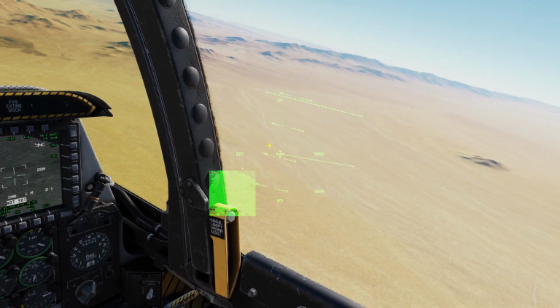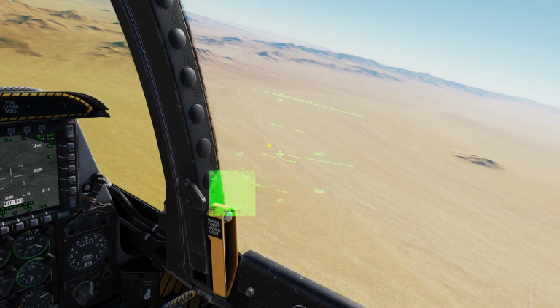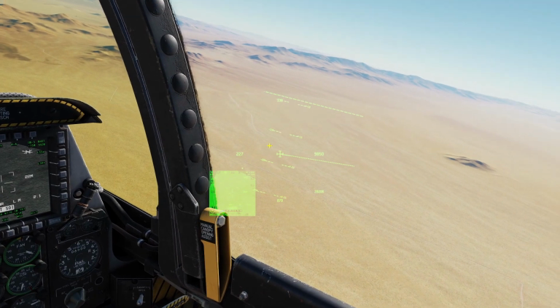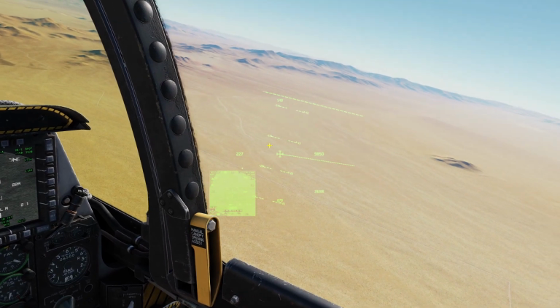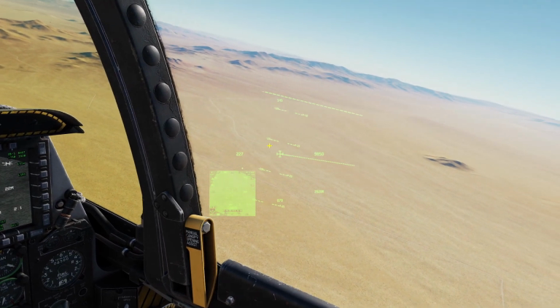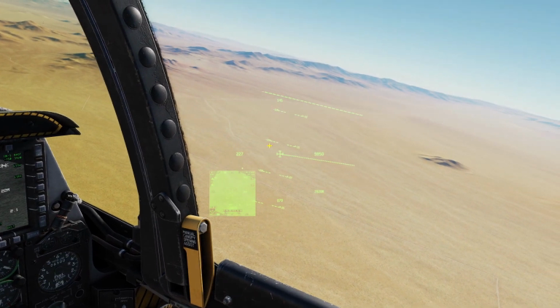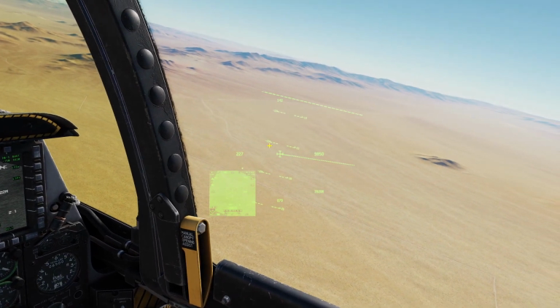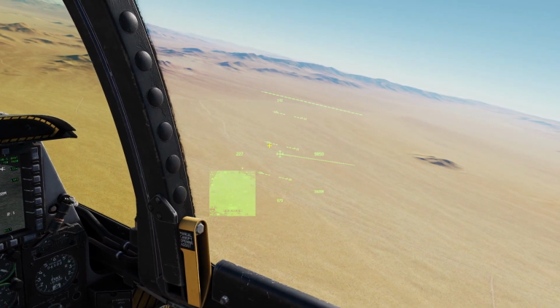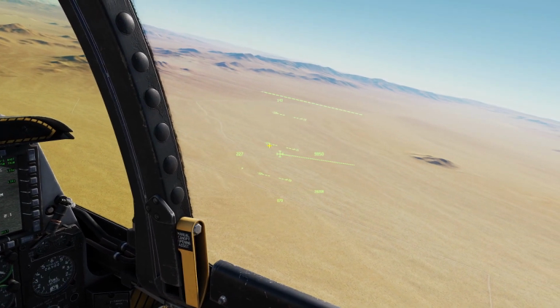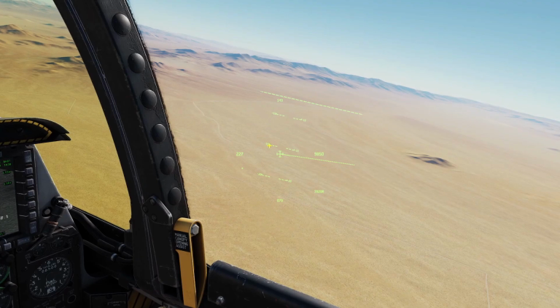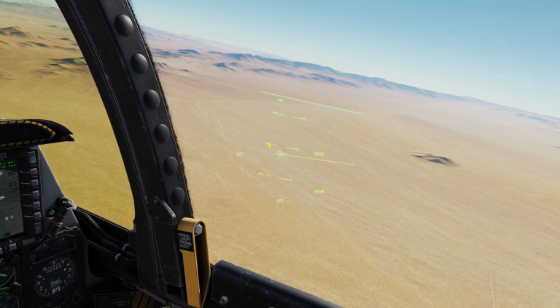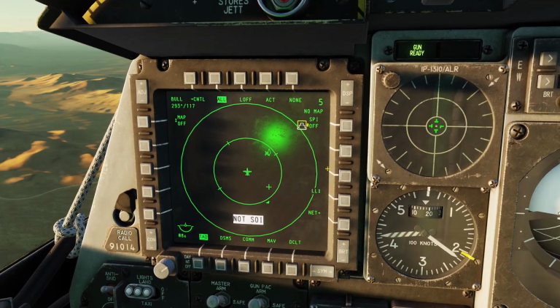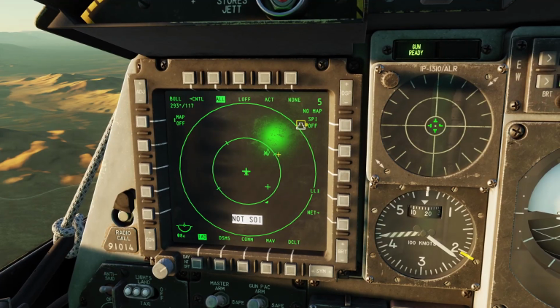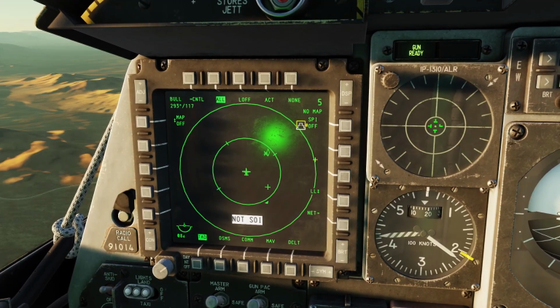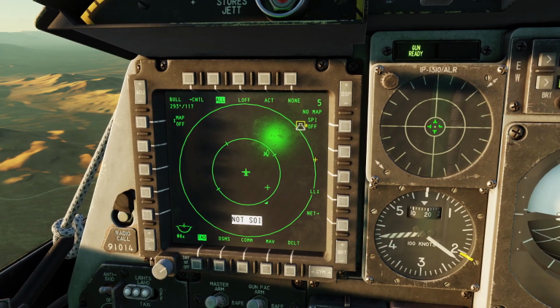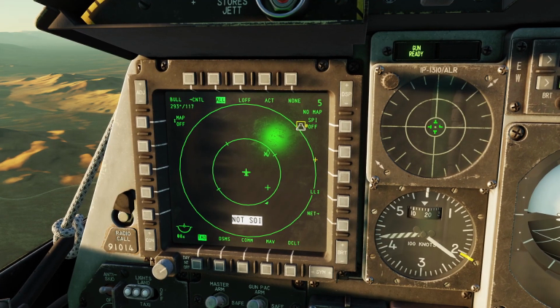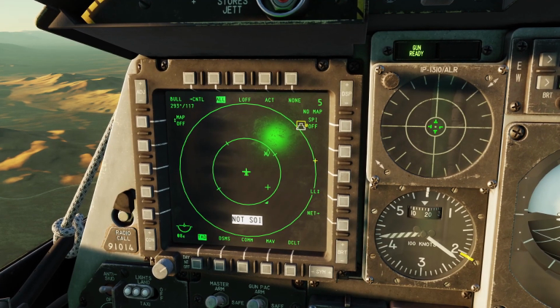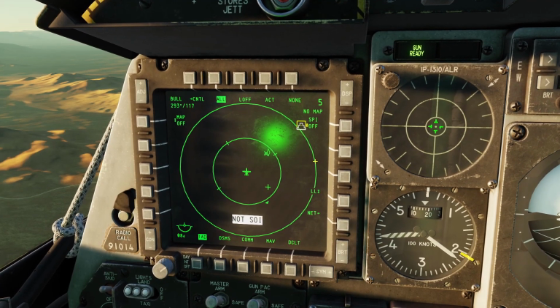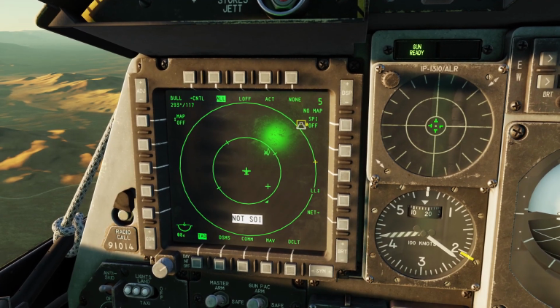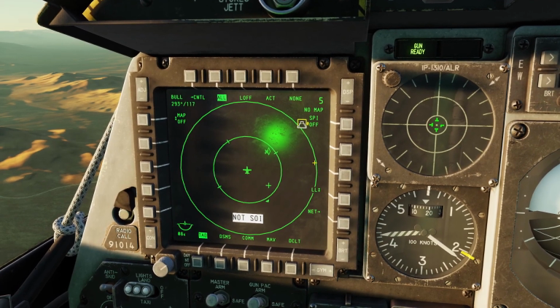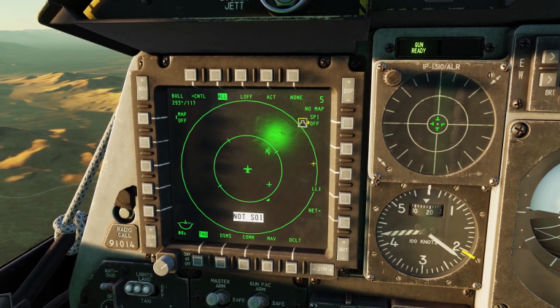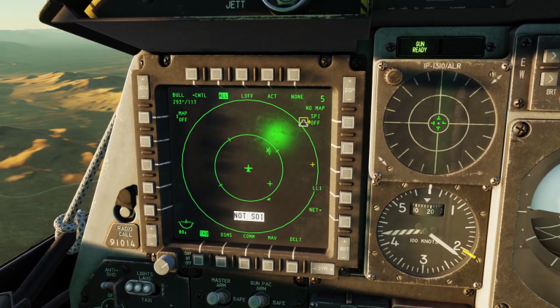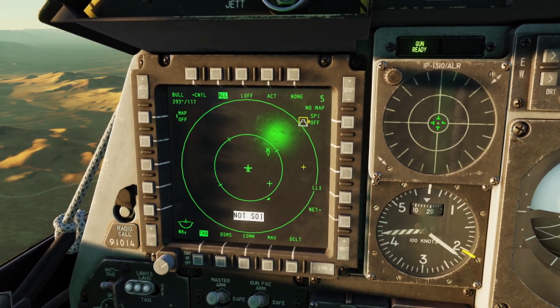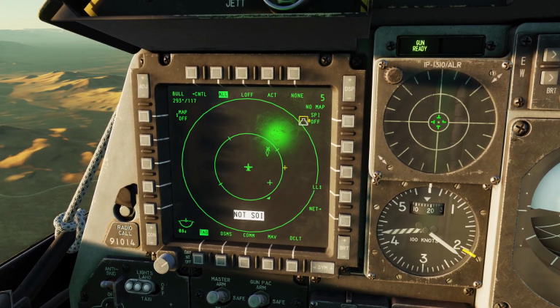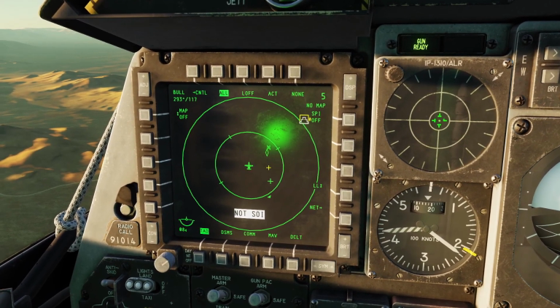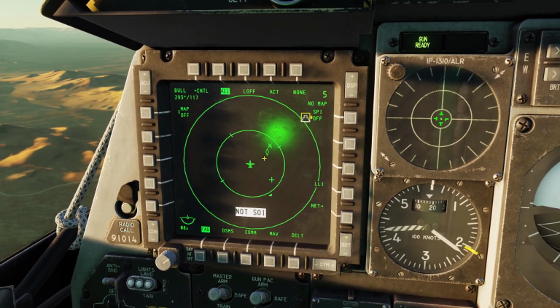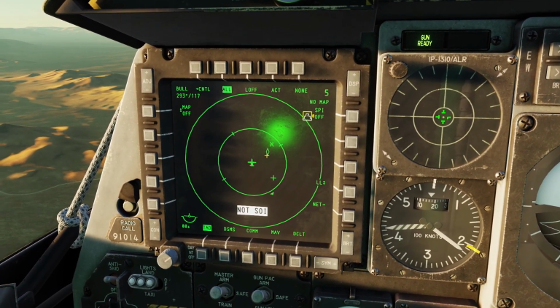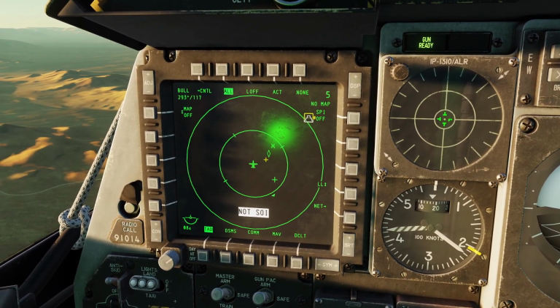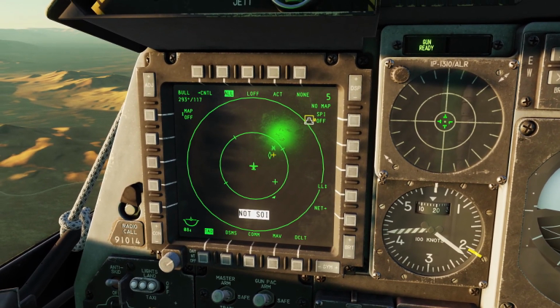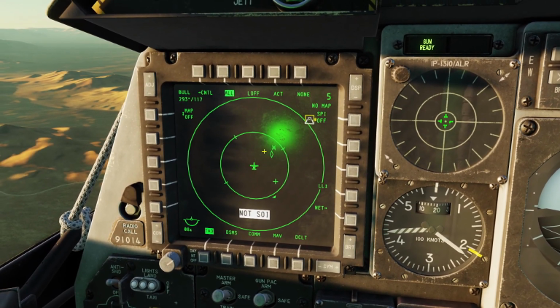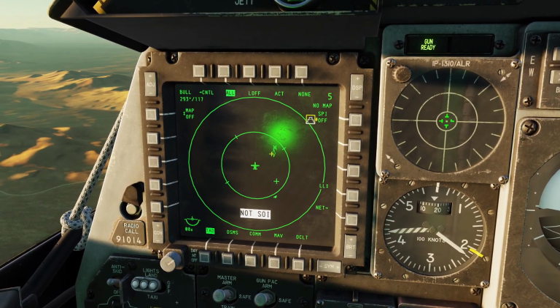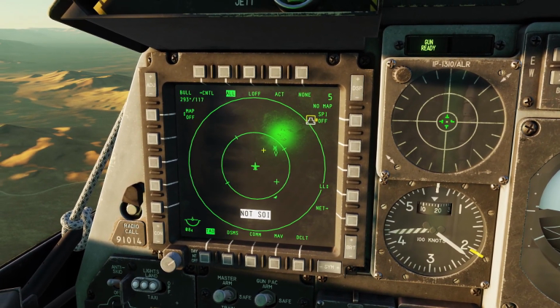You can click left on the DMS to turn it off. You can also see where it's moving on your map — you can see as I move the targeting pod, the diamond symbol moves.